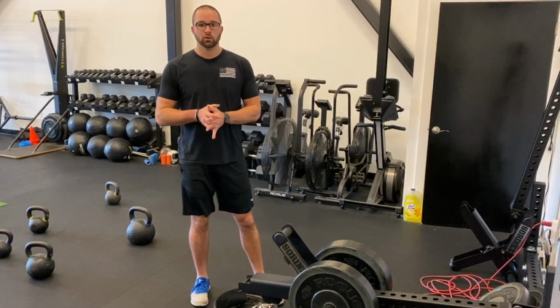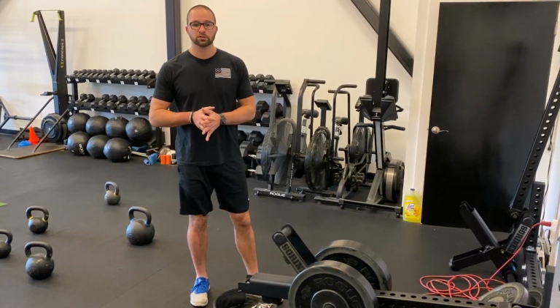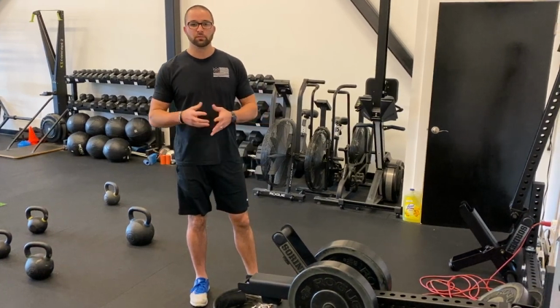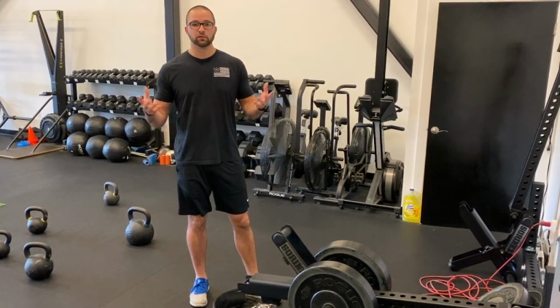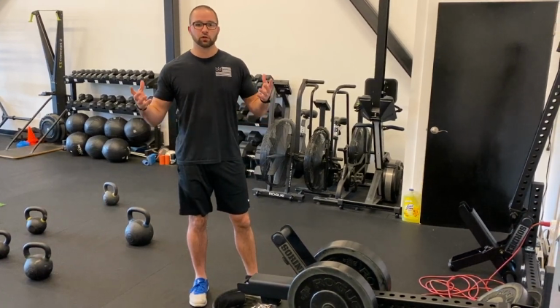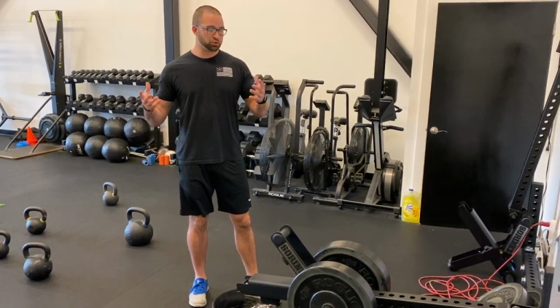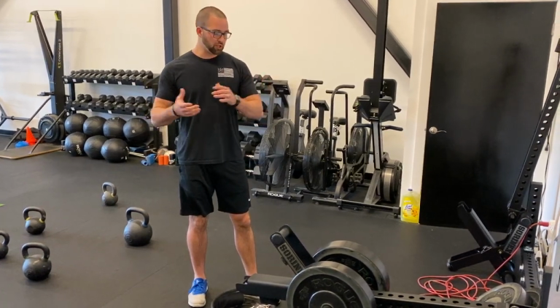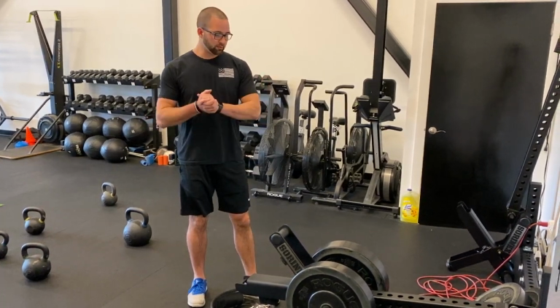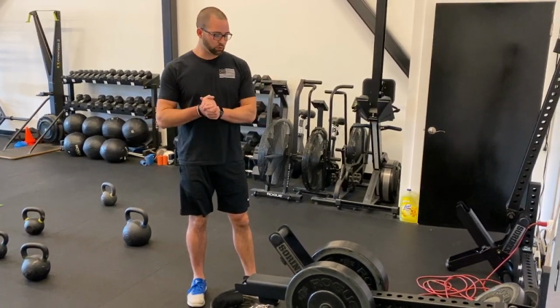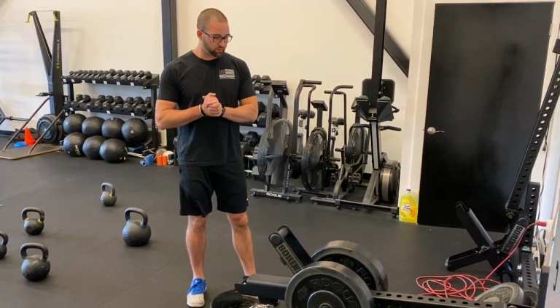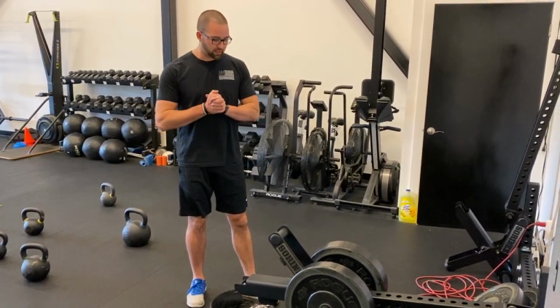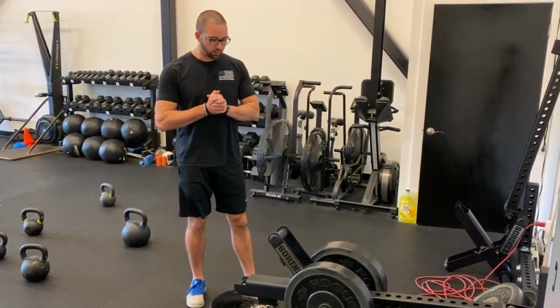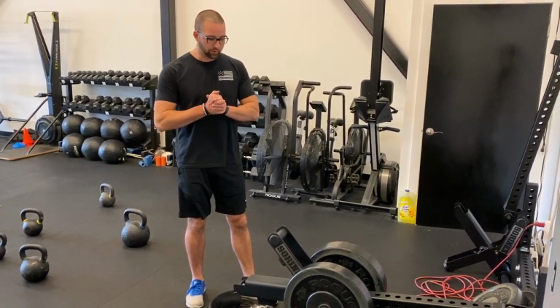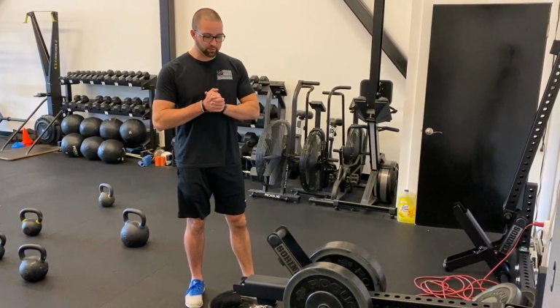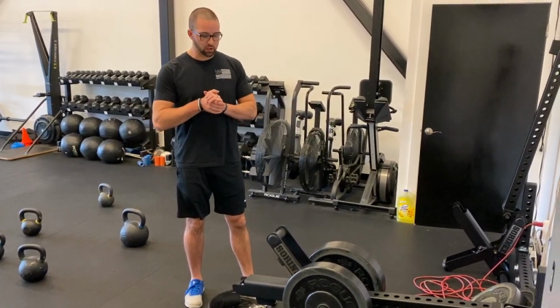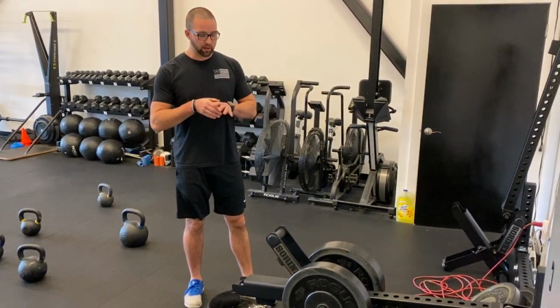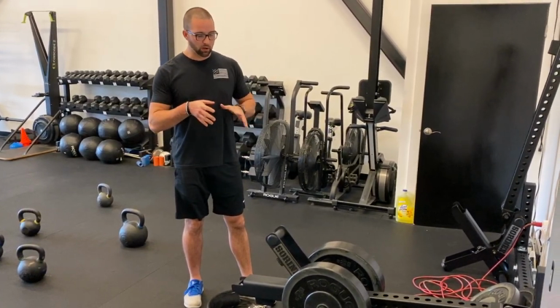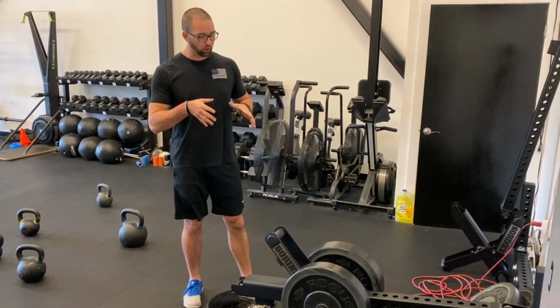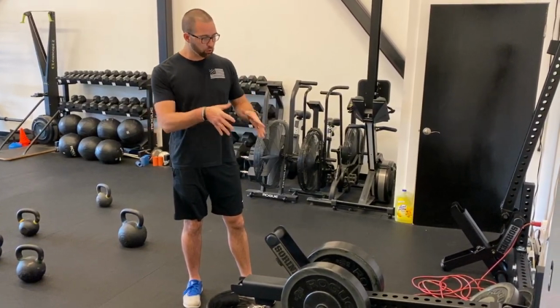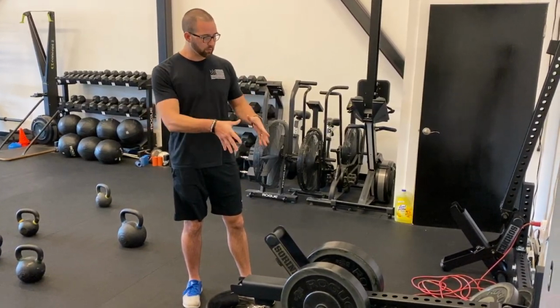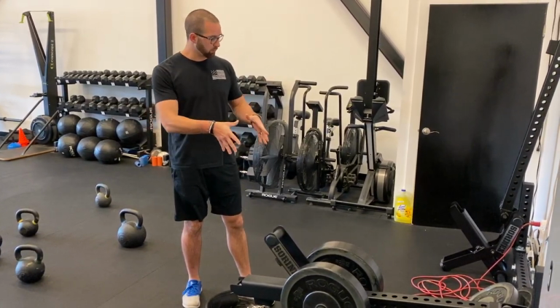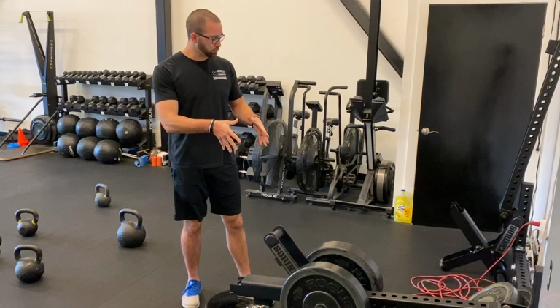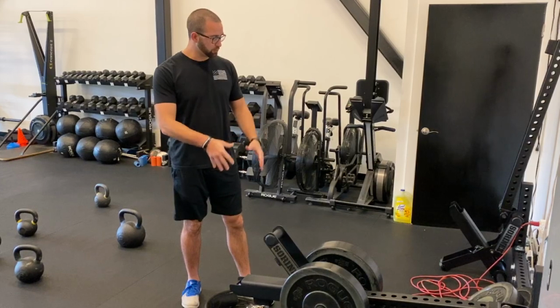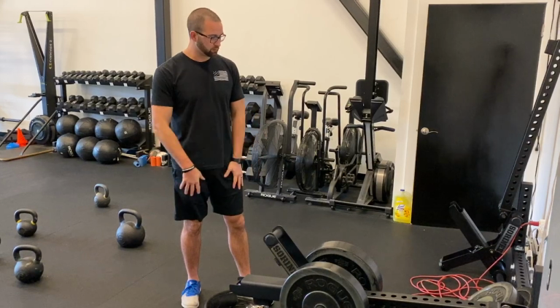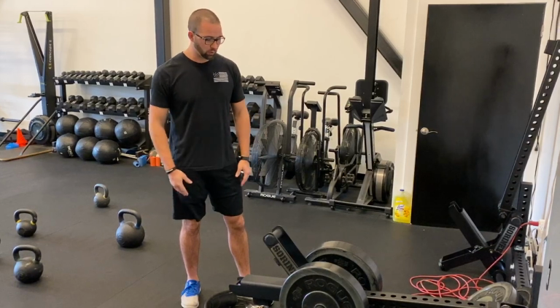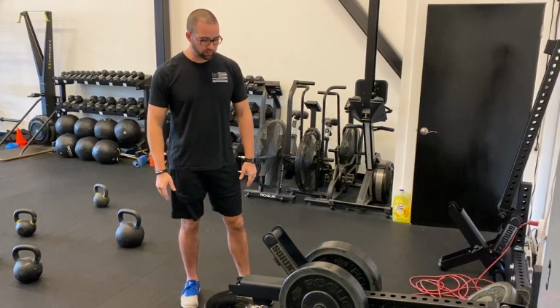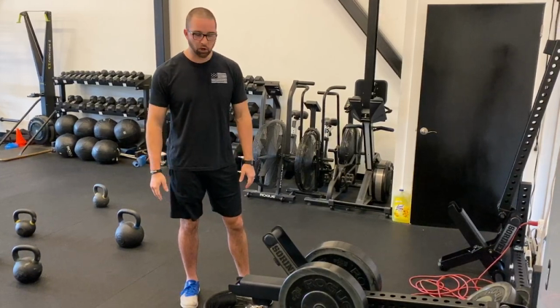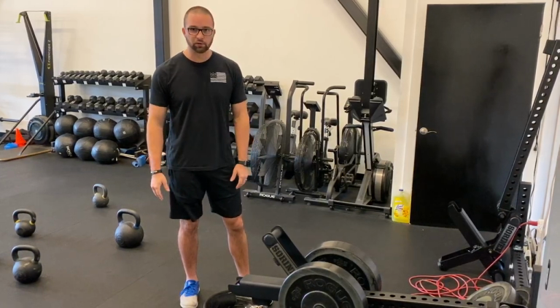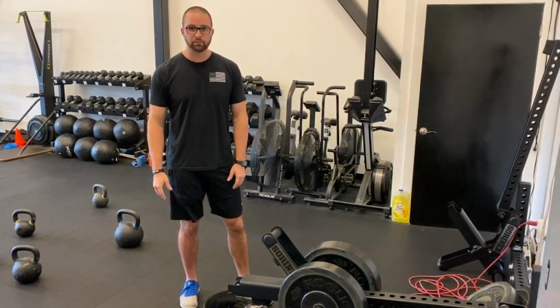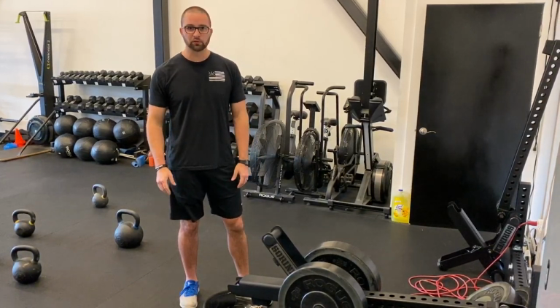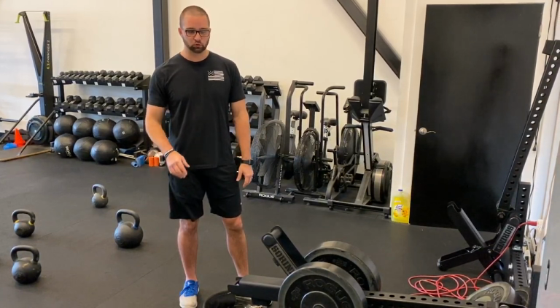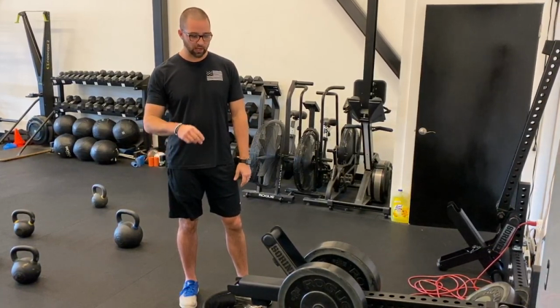What's up? This is Coach John. Today I want to talk about one of our new pieces of equipment called the belt squat.